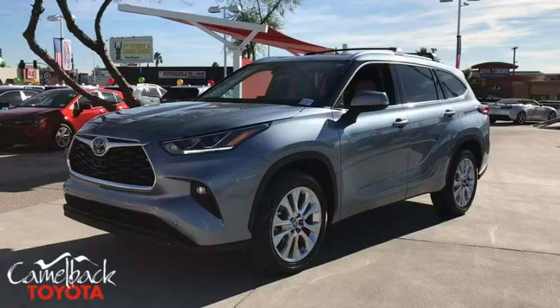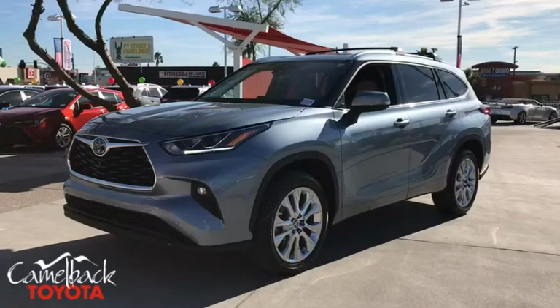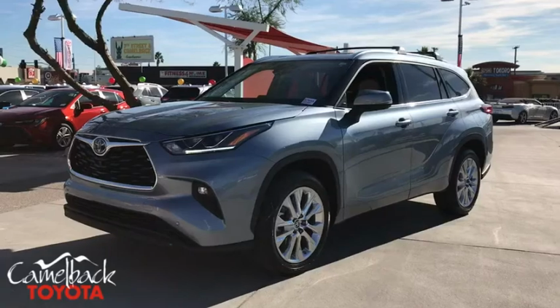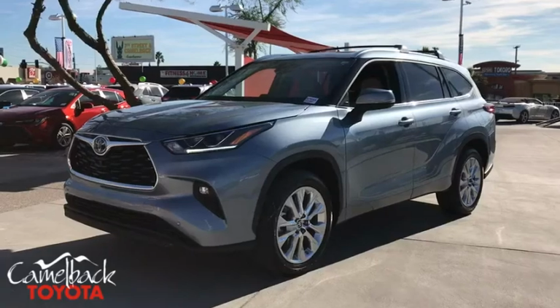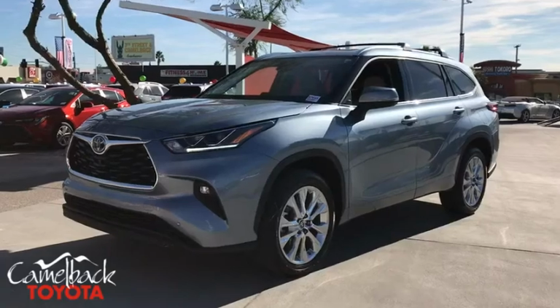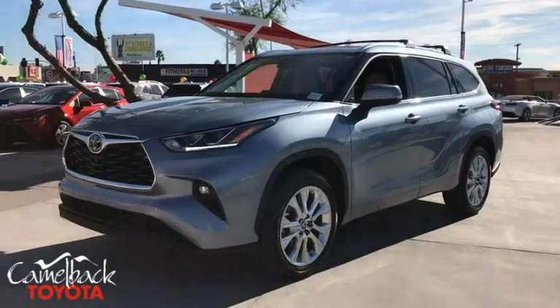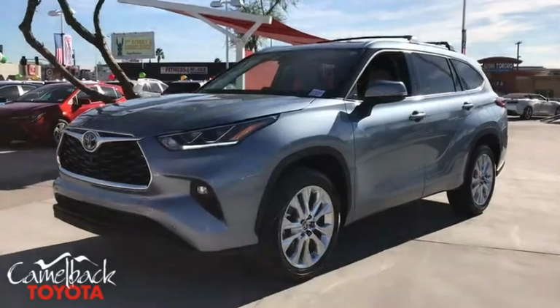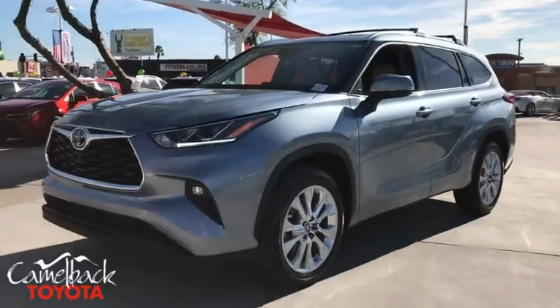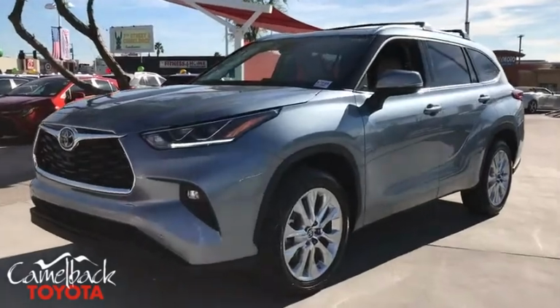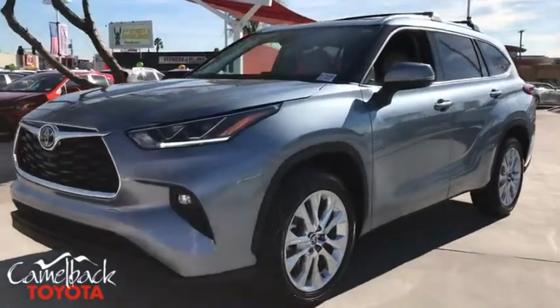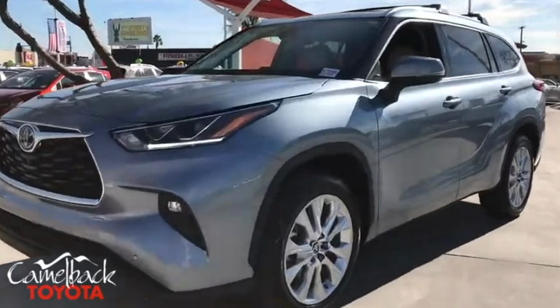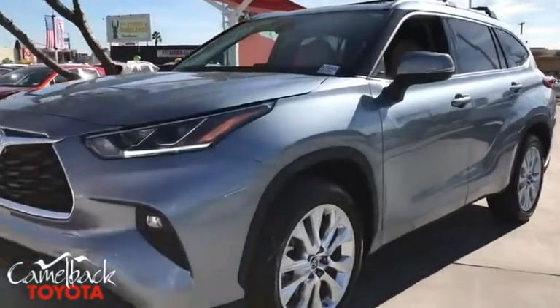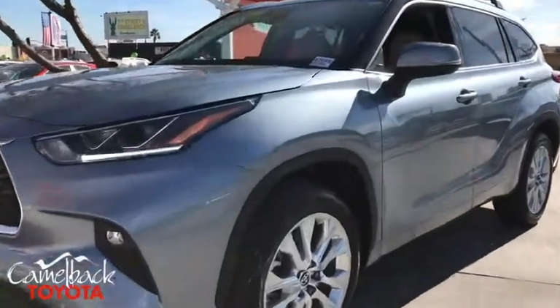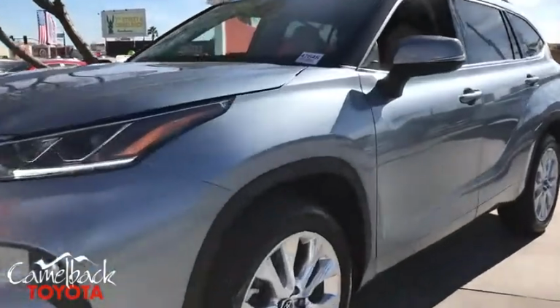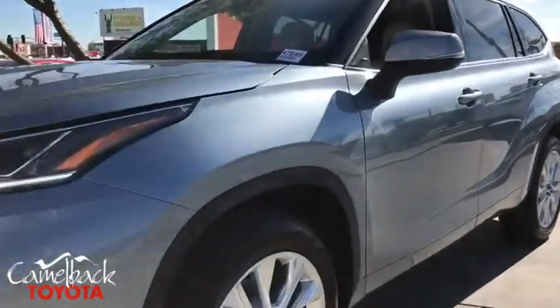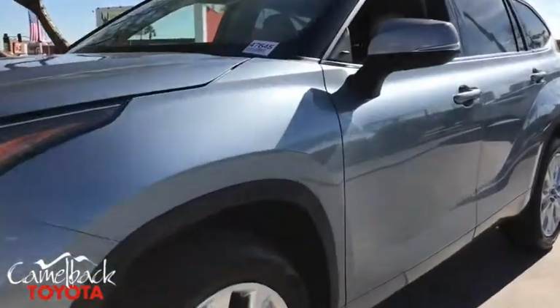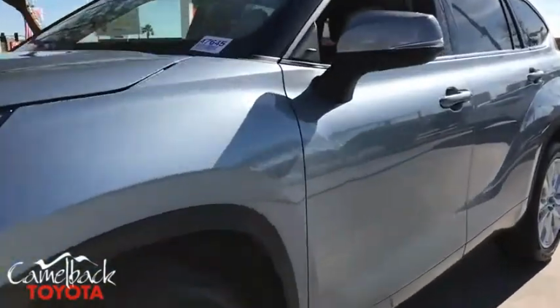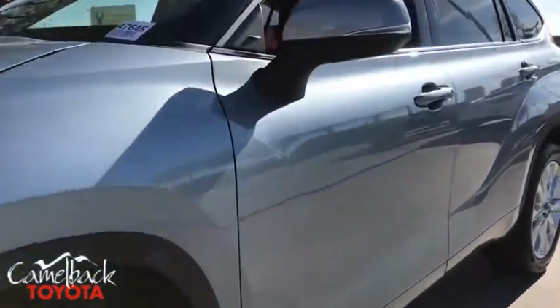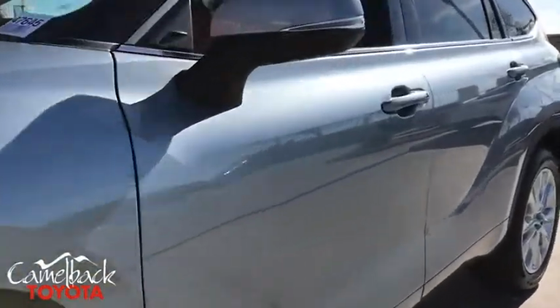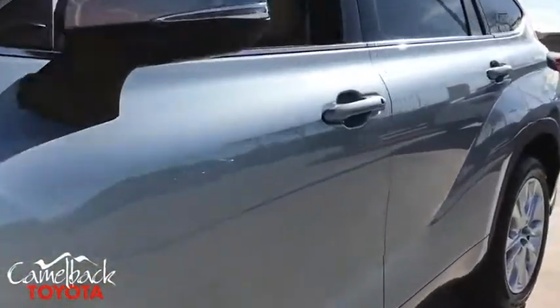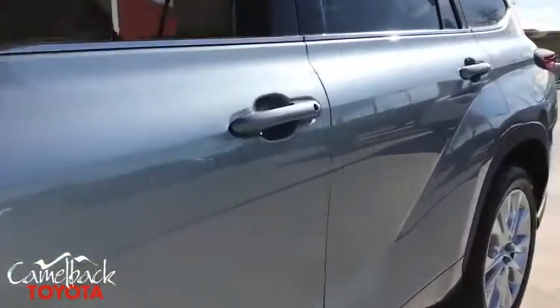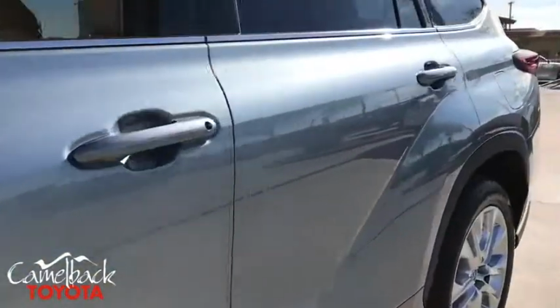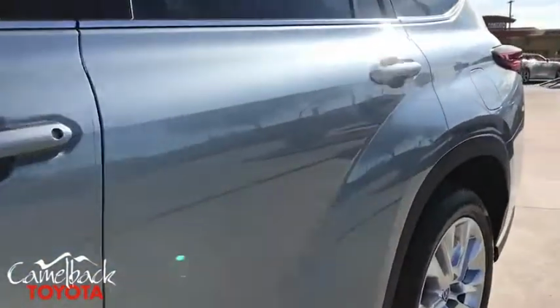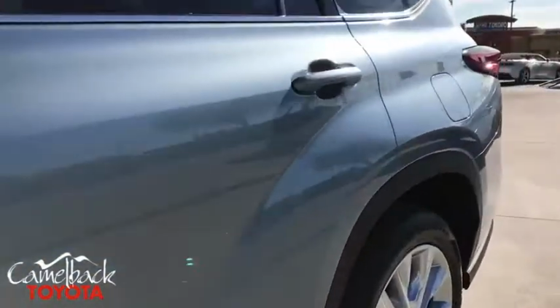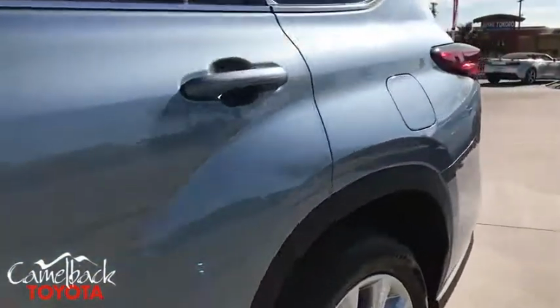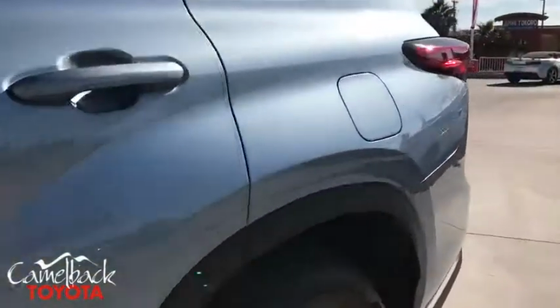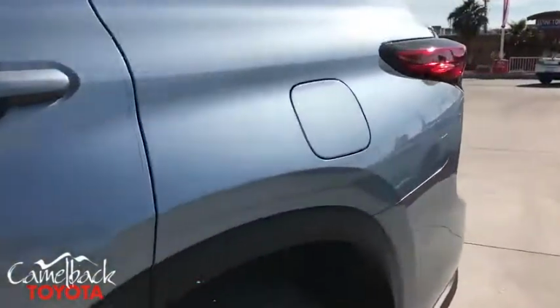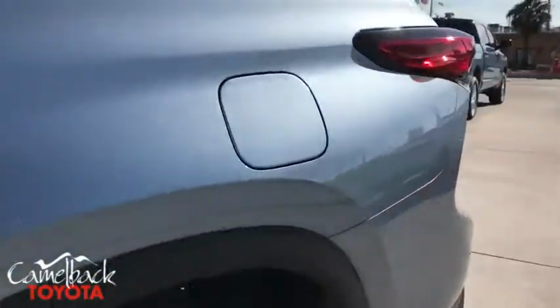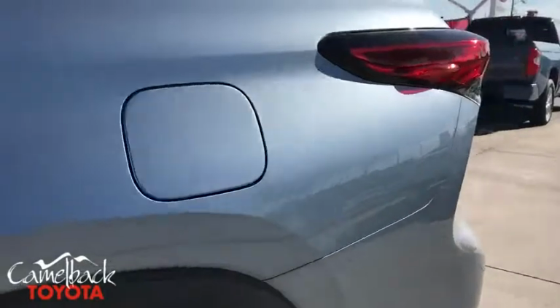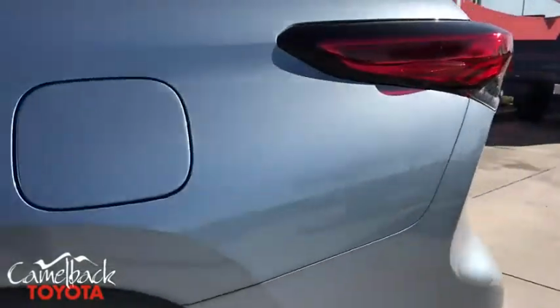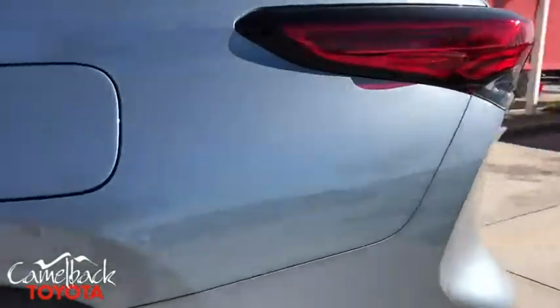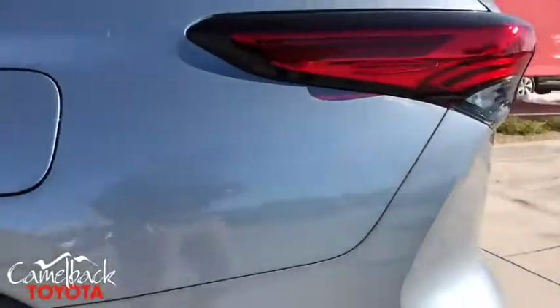You are going to love the 2020 Toyota Highlander. The Highlander is the SUV that's thought of everything.